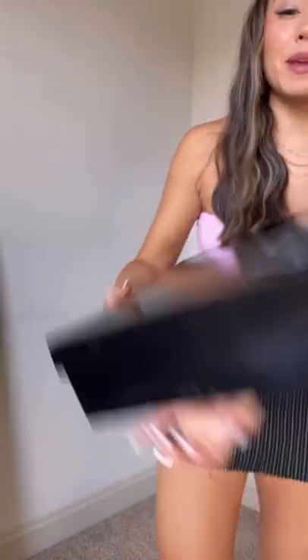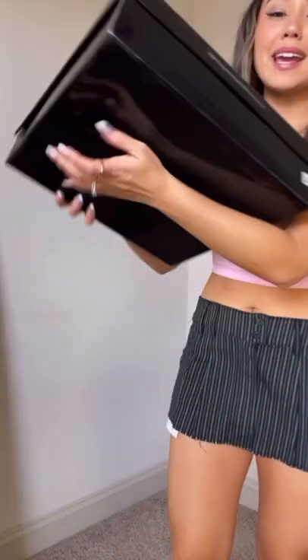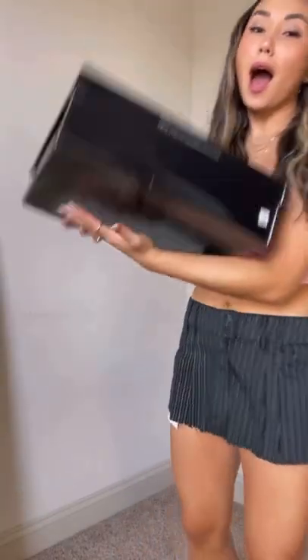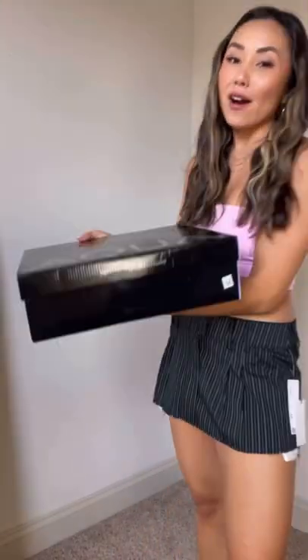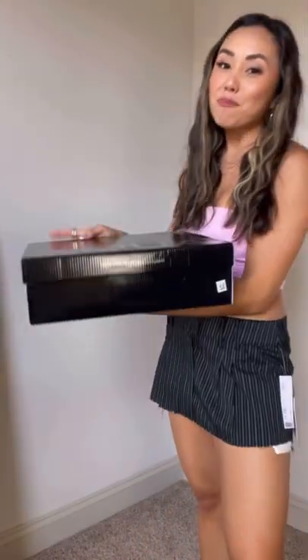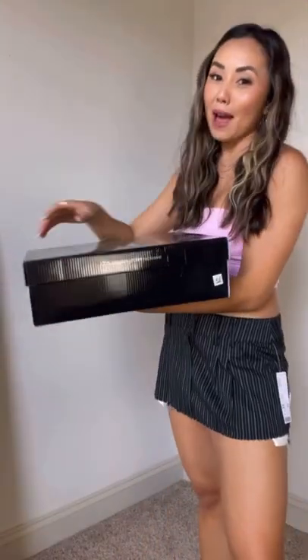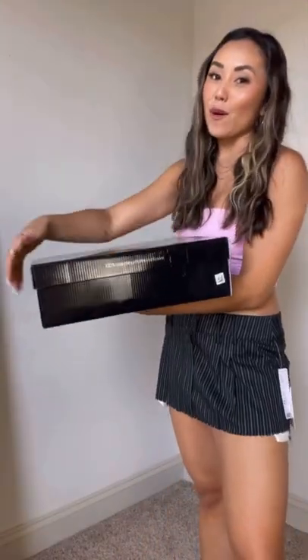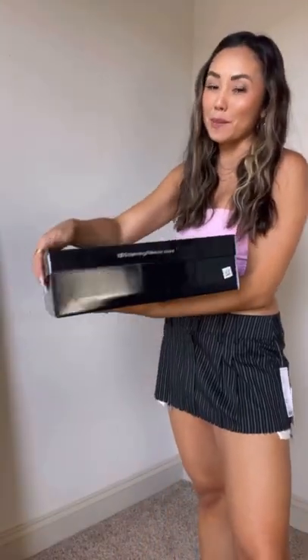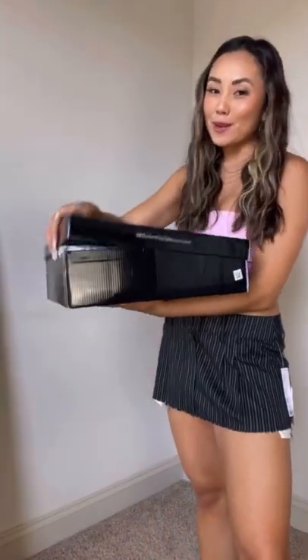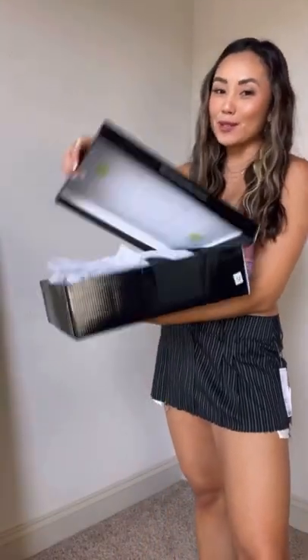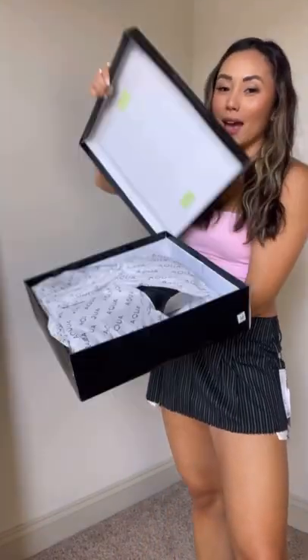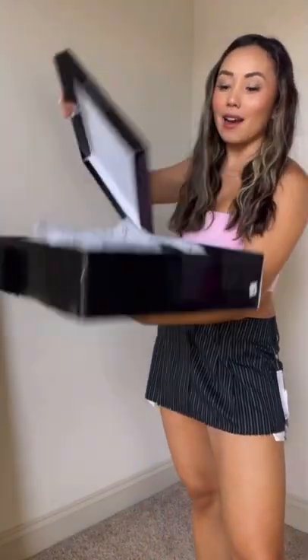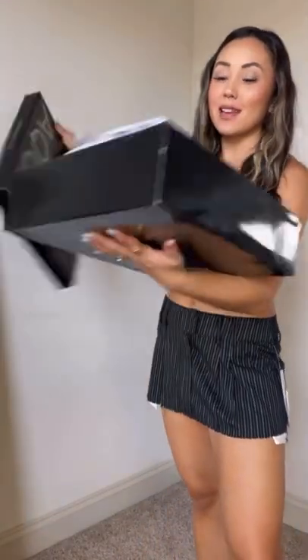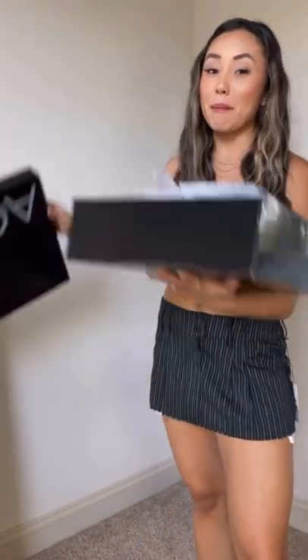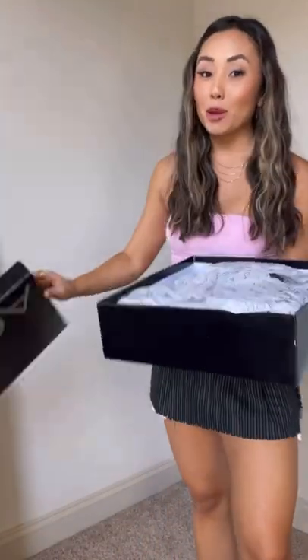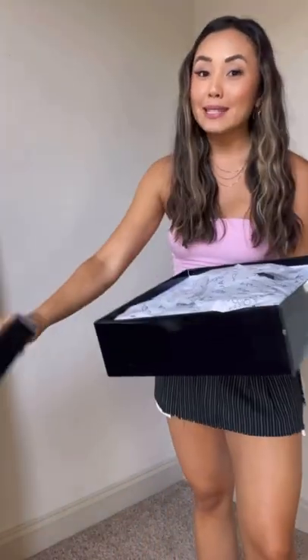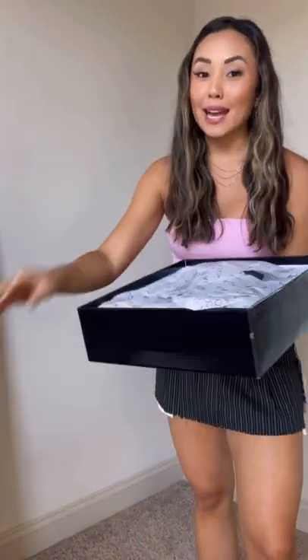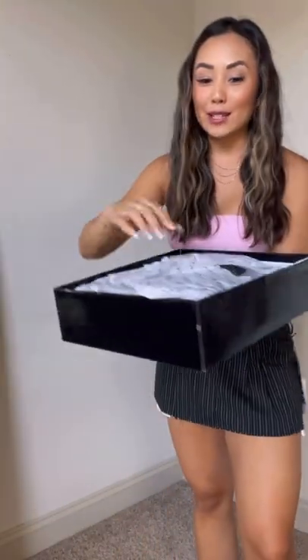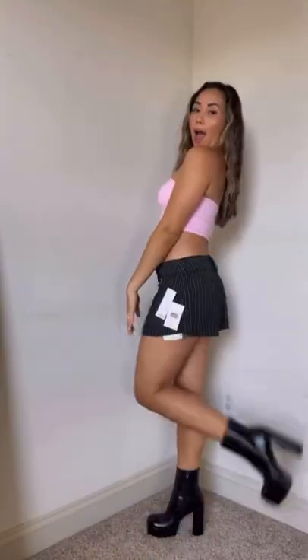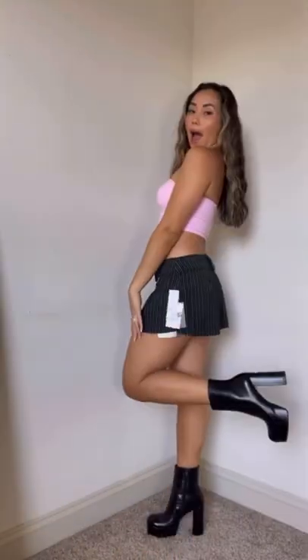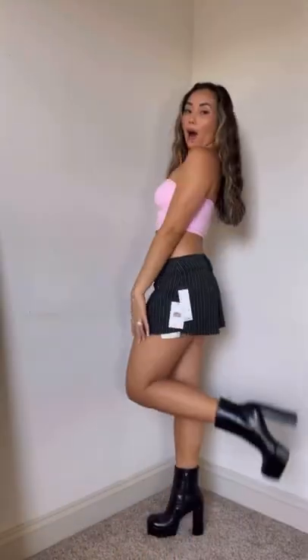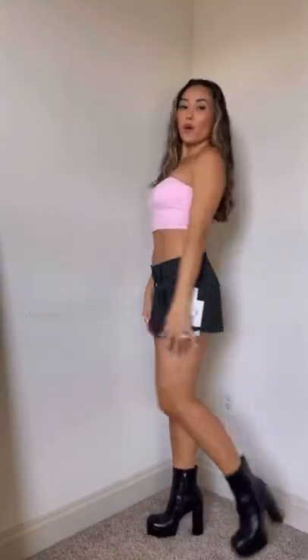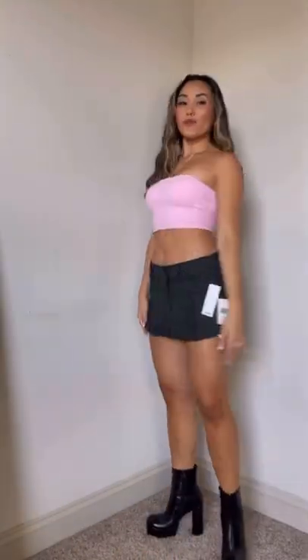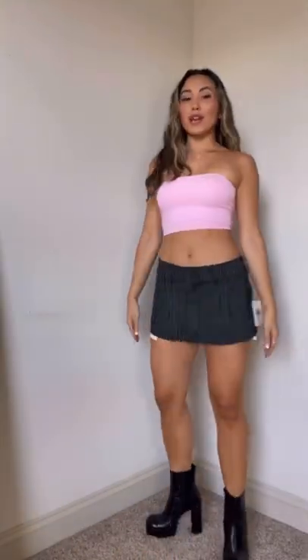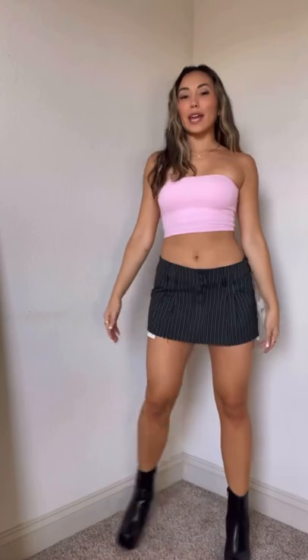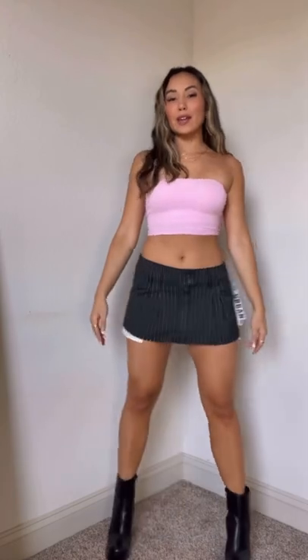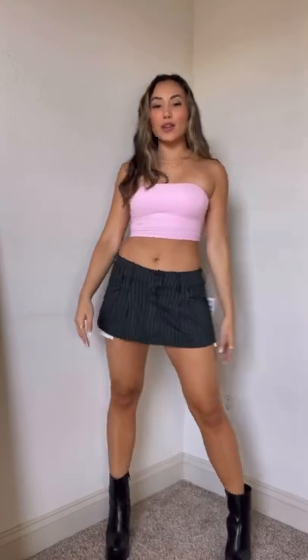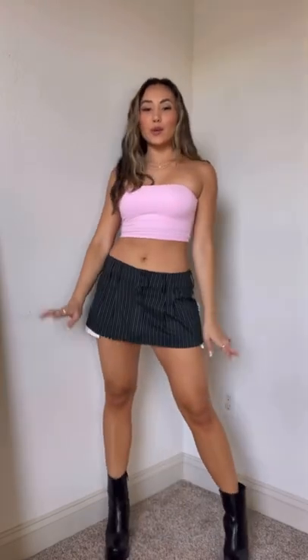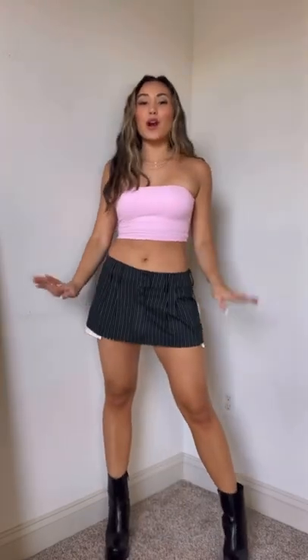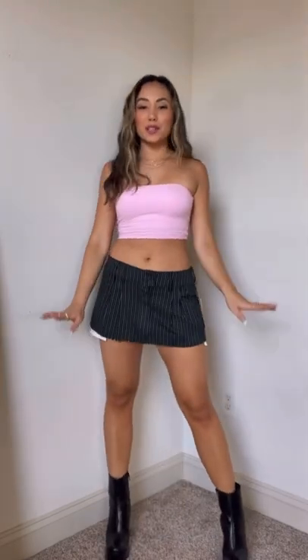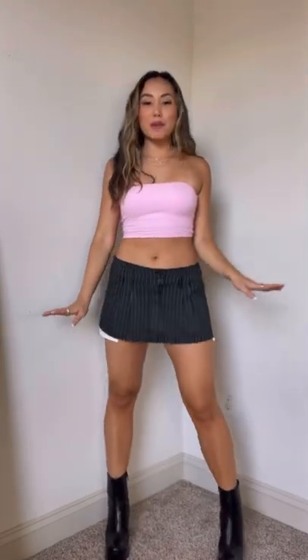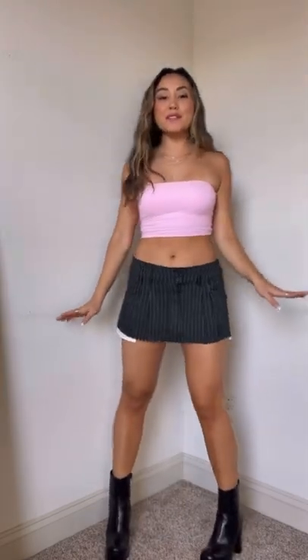Speaking of platform boots, I got some at Bloomingdale's. How freaking cute are these boots?